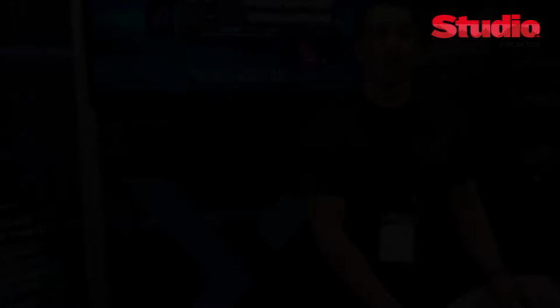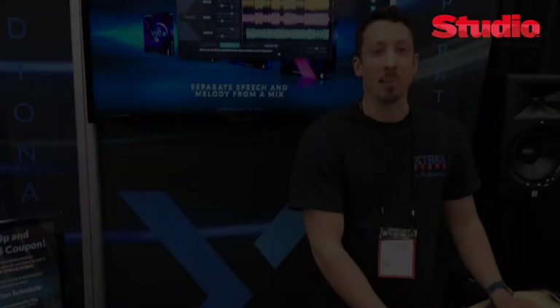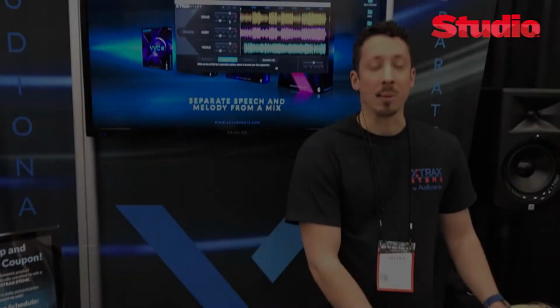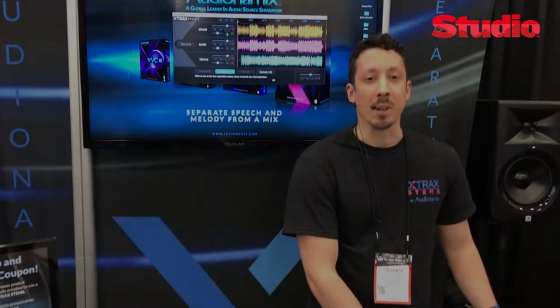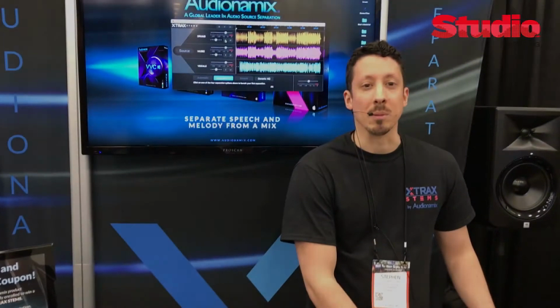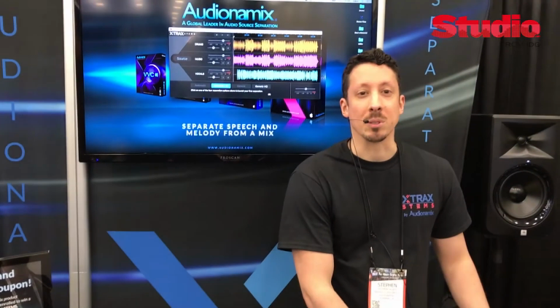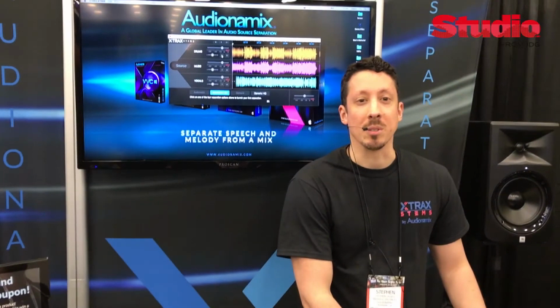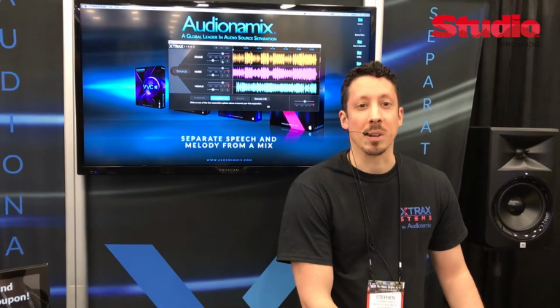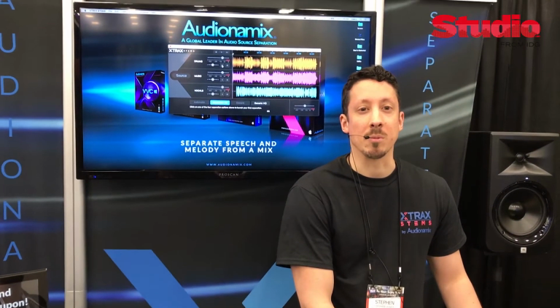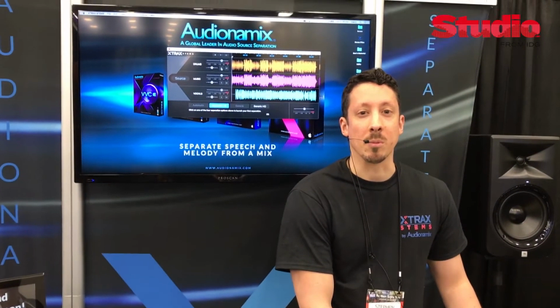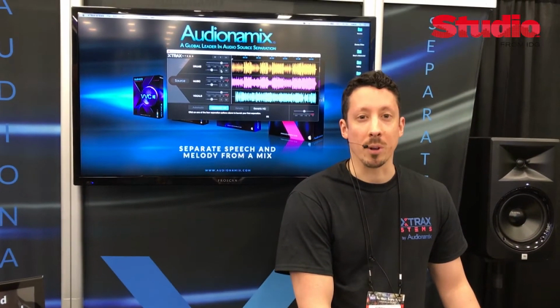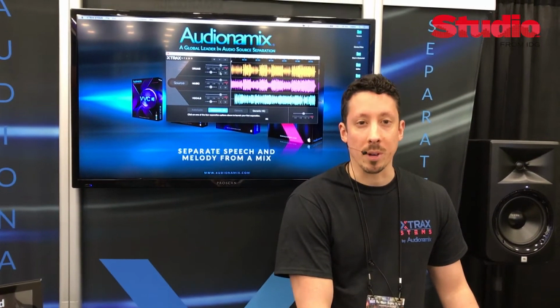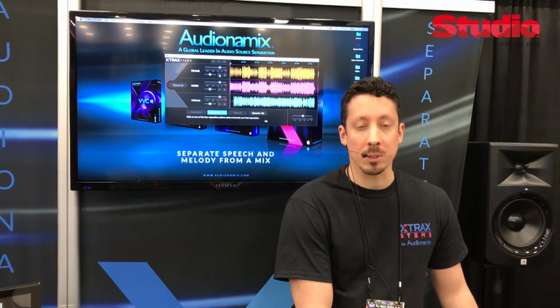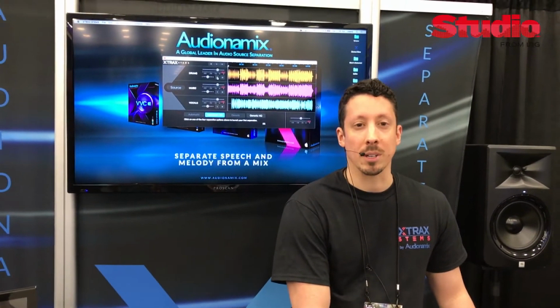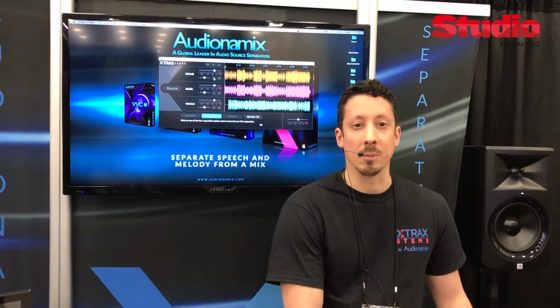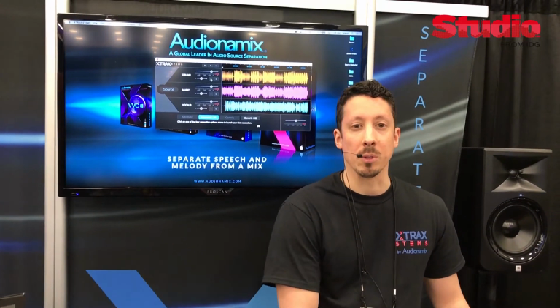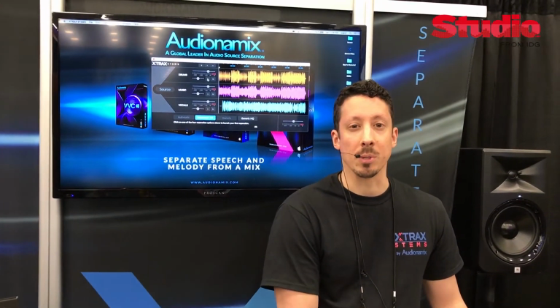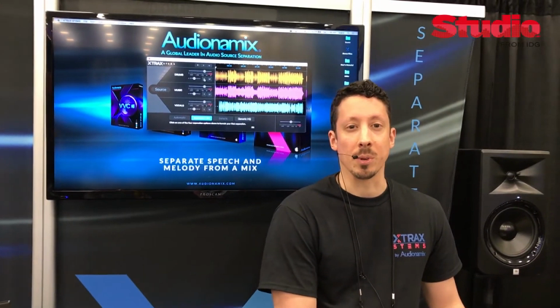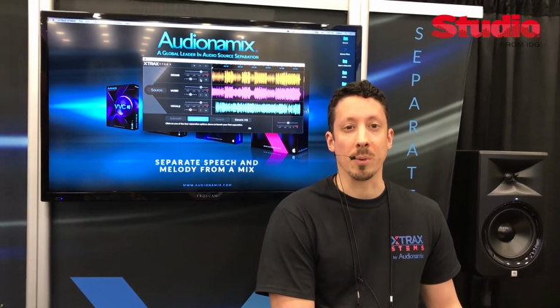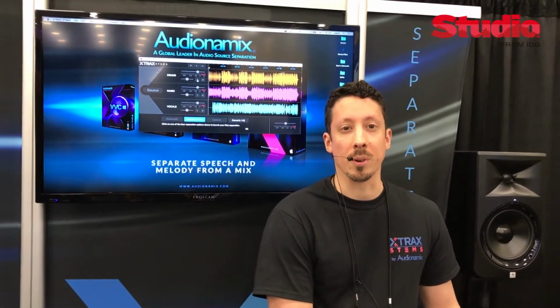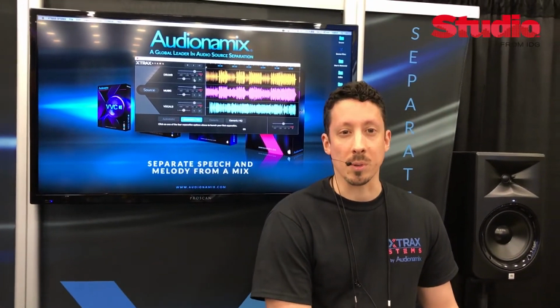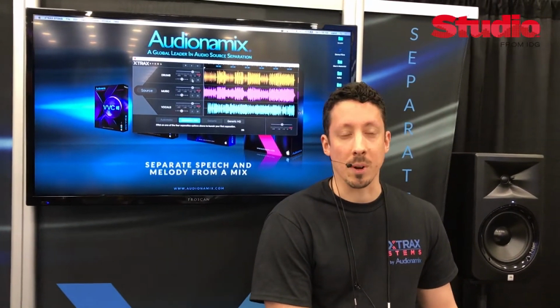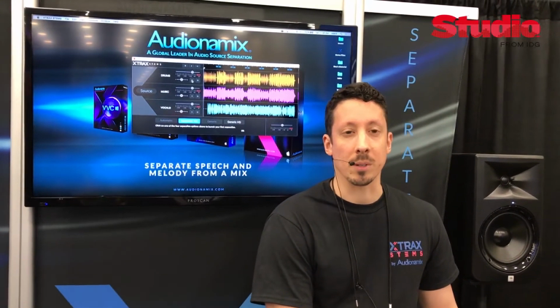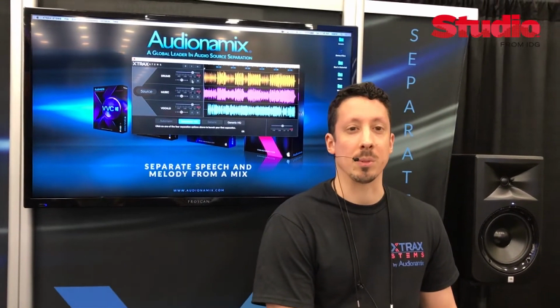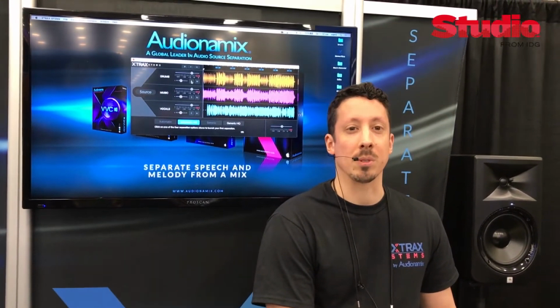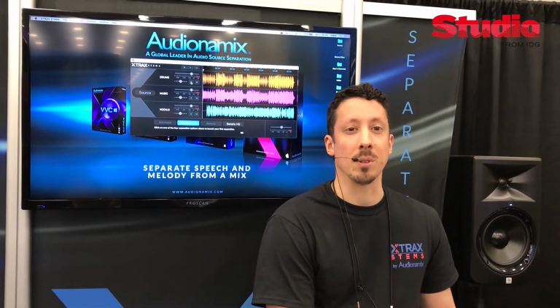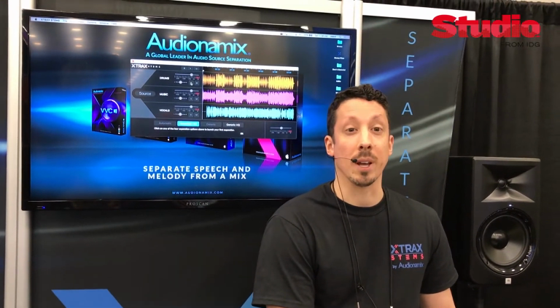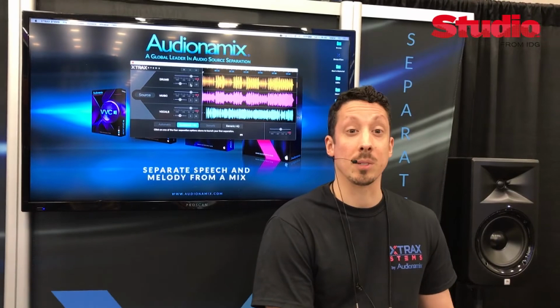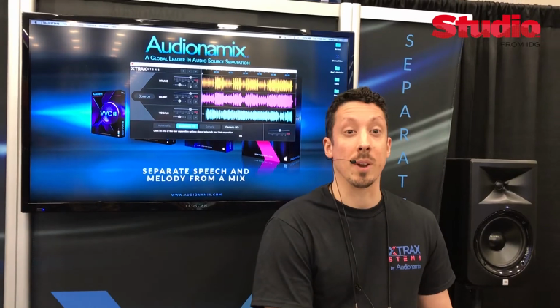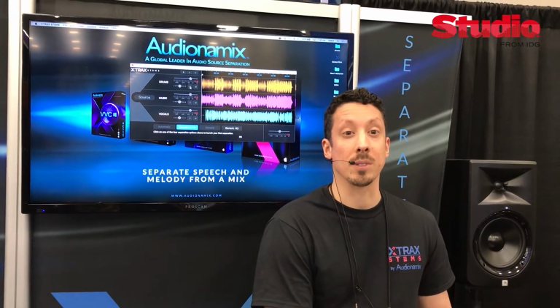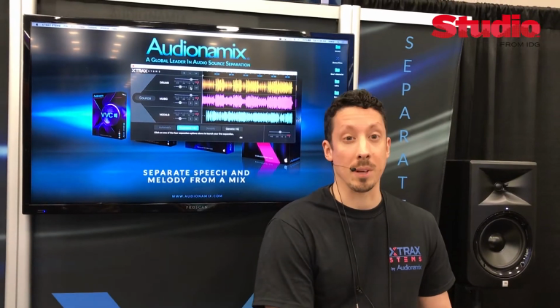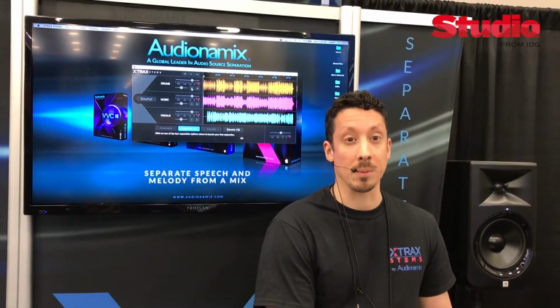Good morning, my name is Steve. I am from AudioDynamics, and I'm going to be showing you our newest product, which is called Xtract Stems.